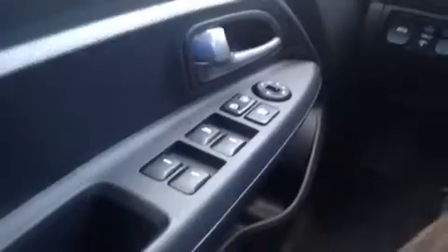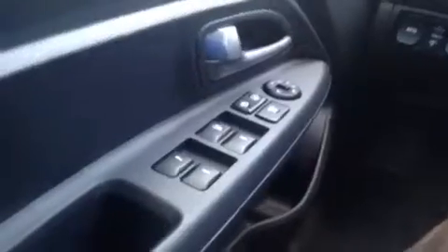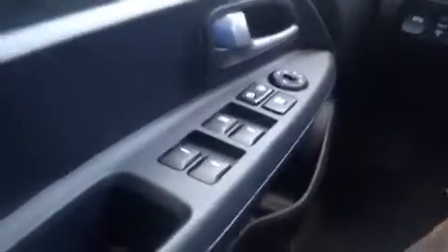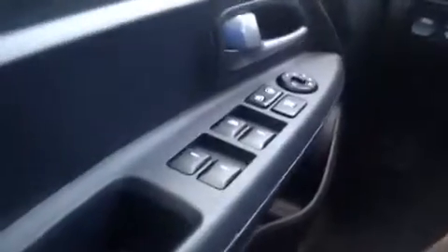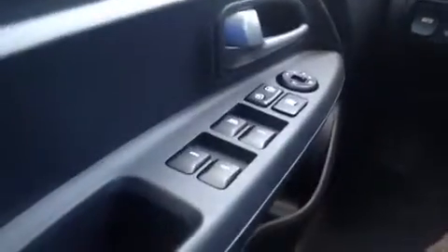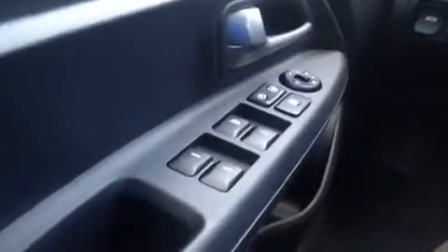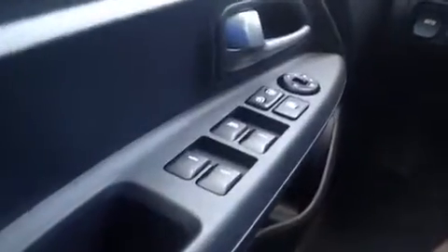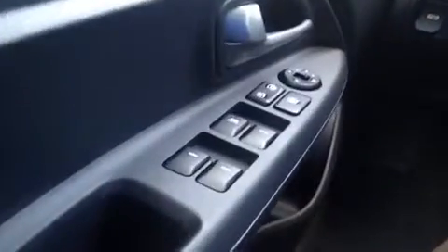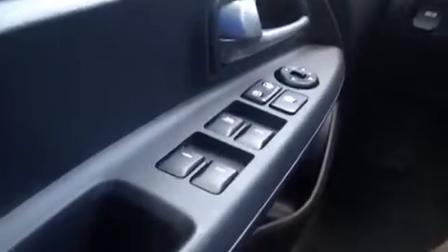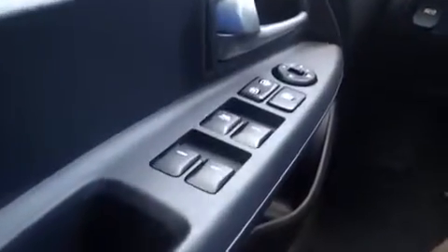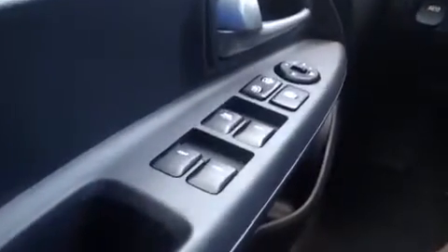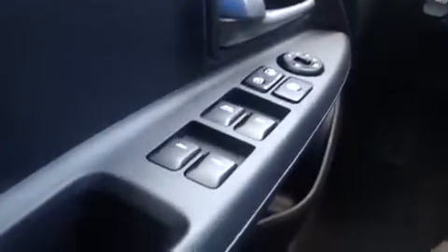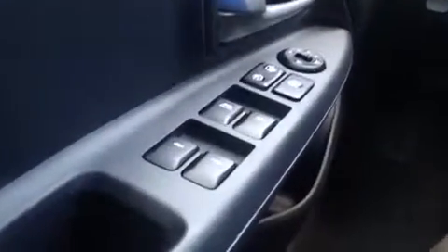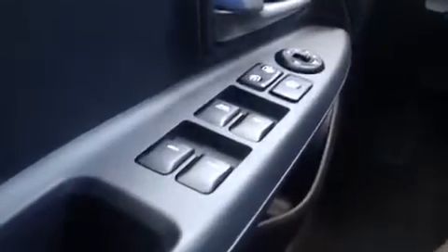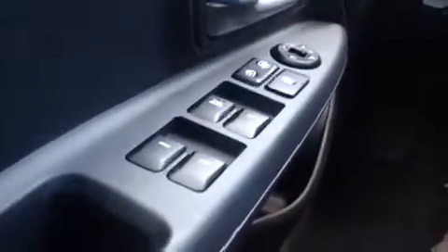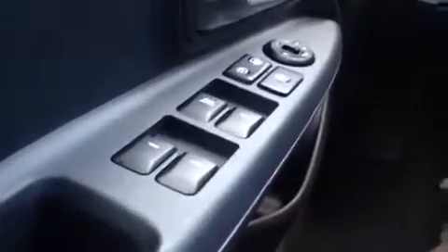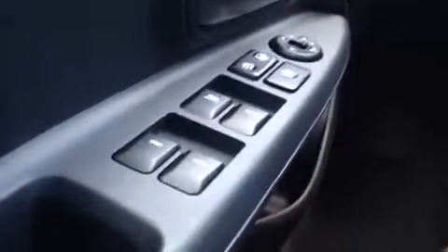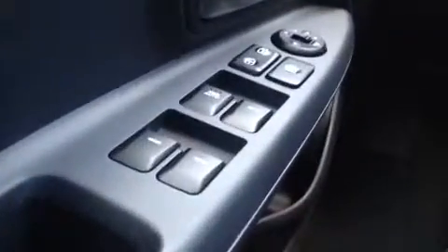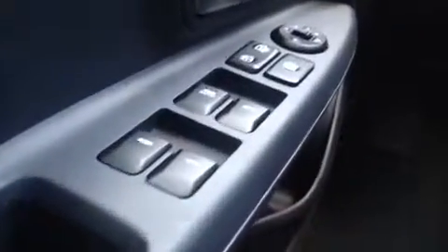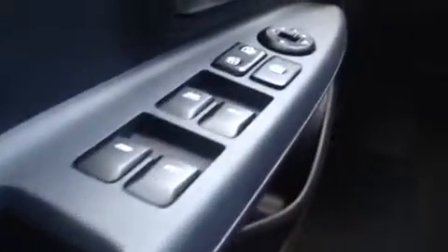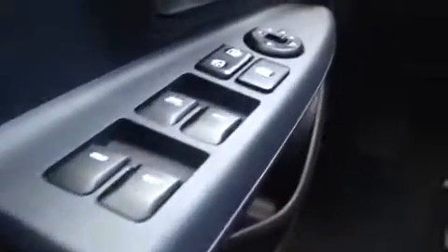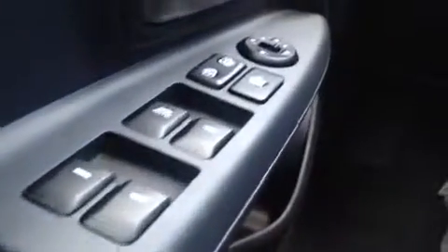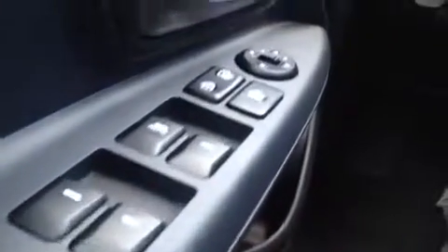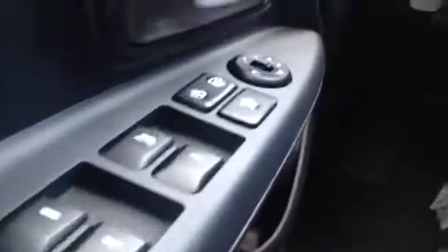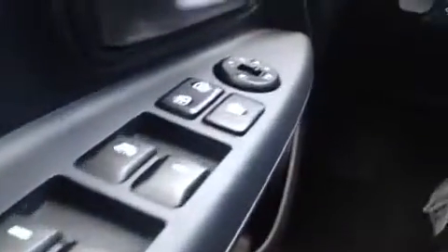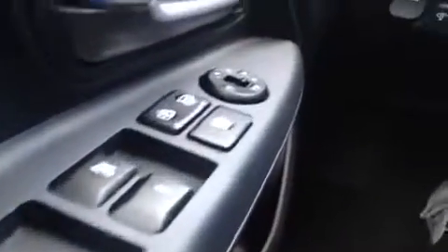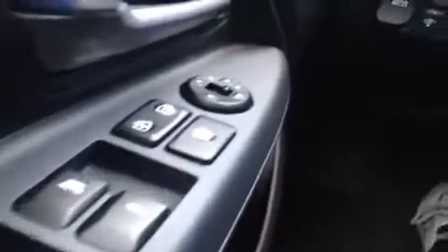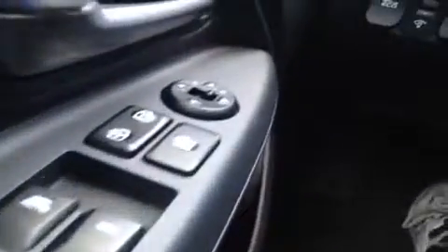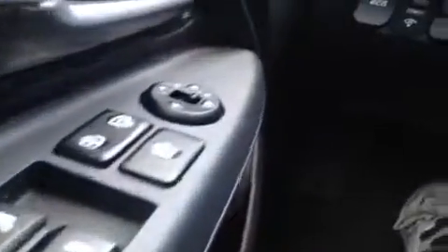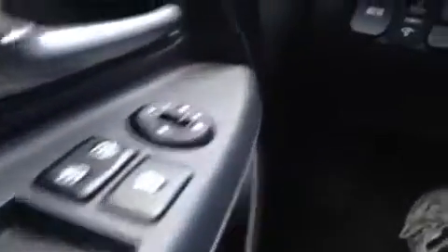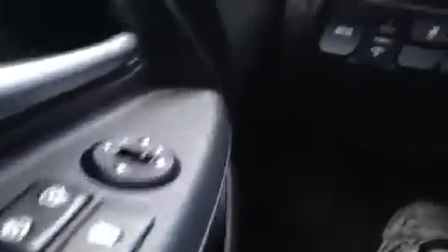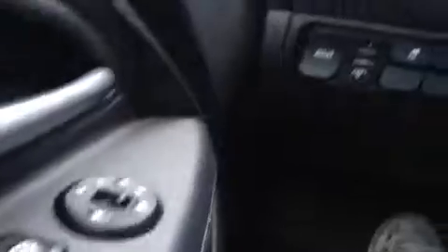We're here in the driver's seat now. I have a ton of great features to show you, starting with the power windows, locks, and mirrors.